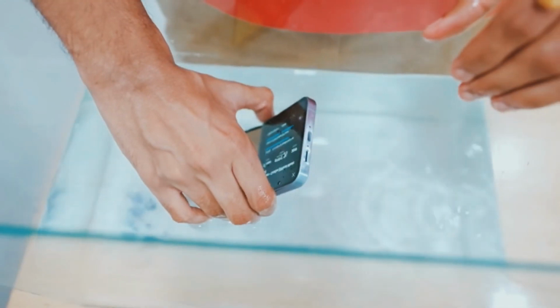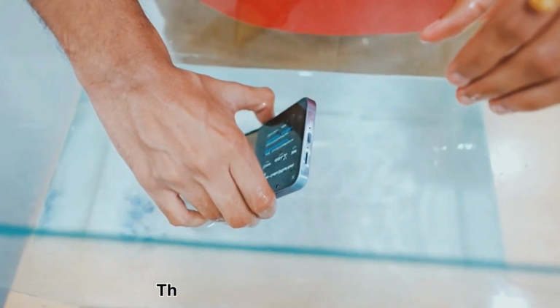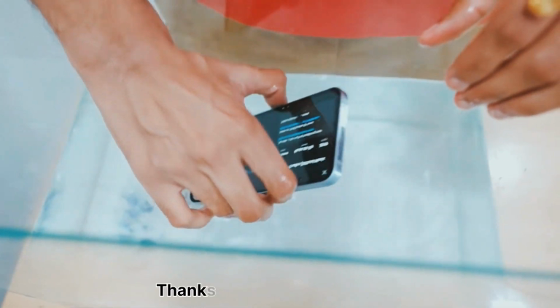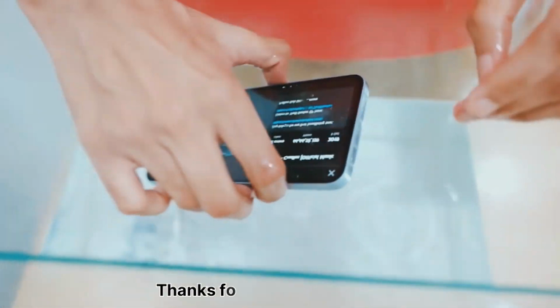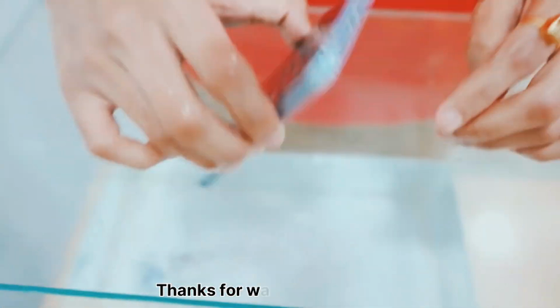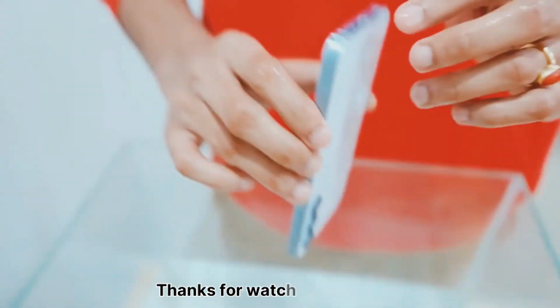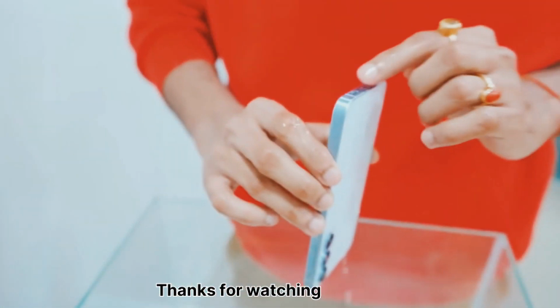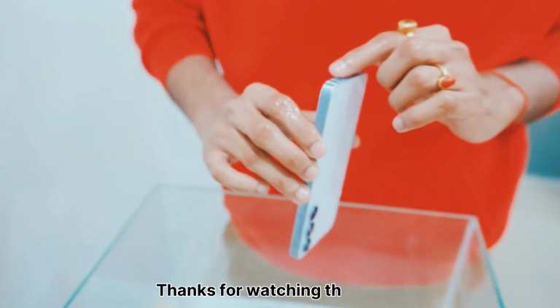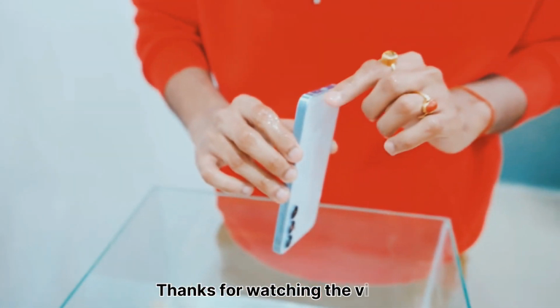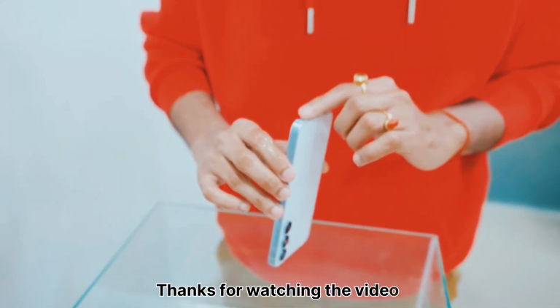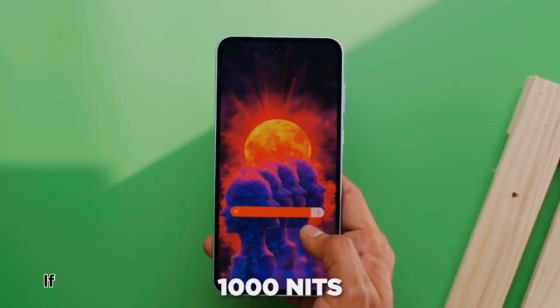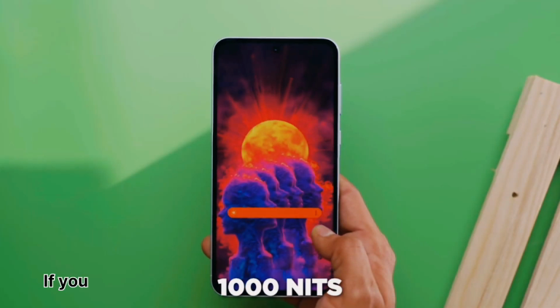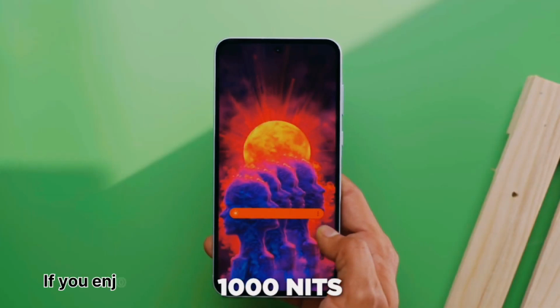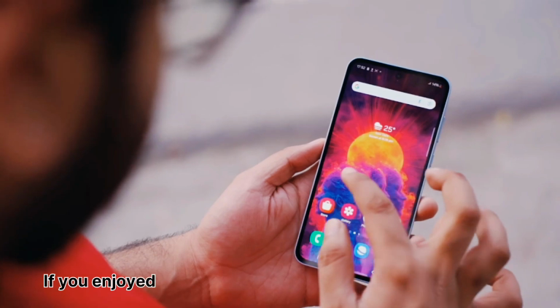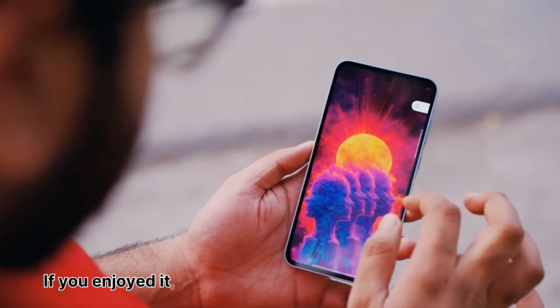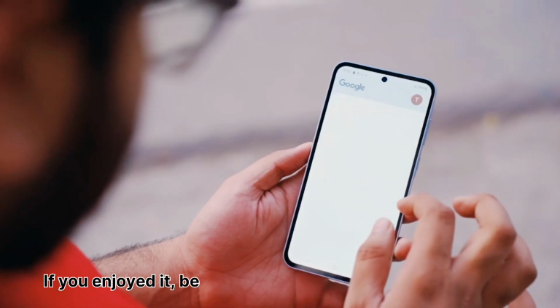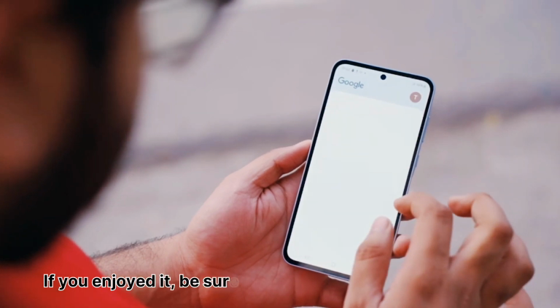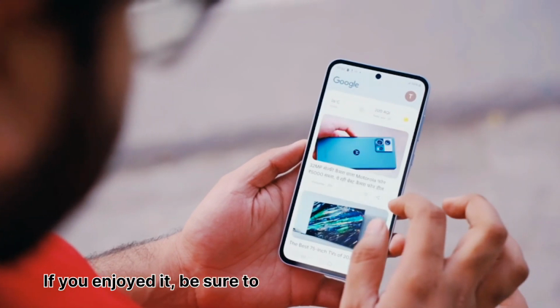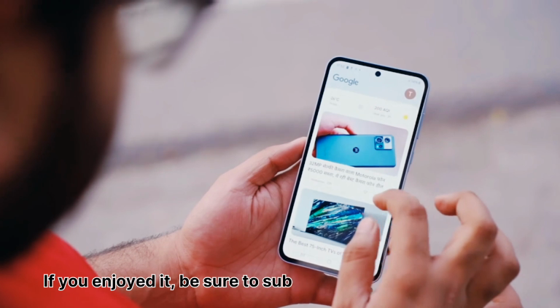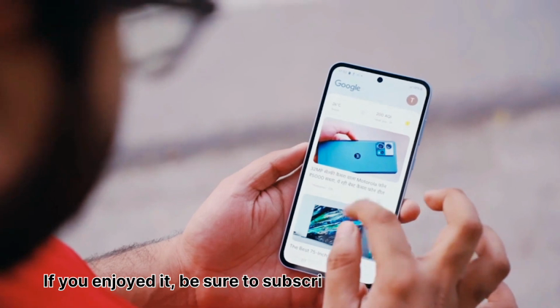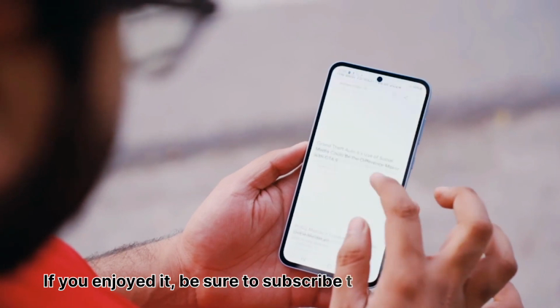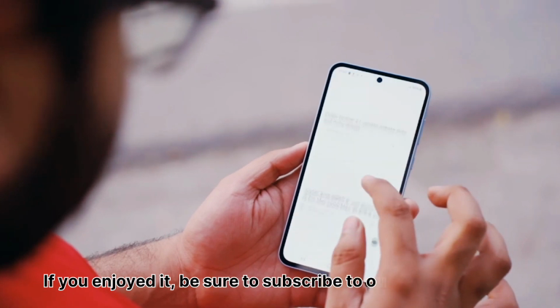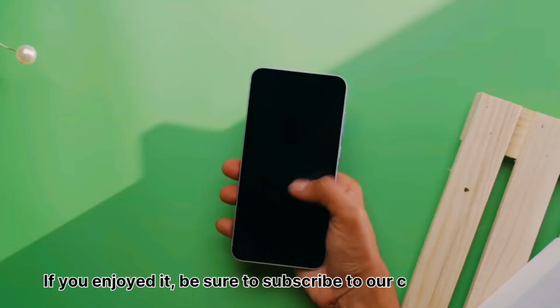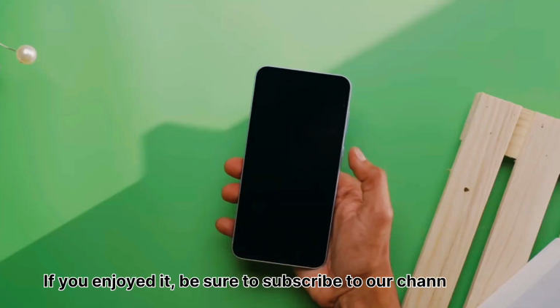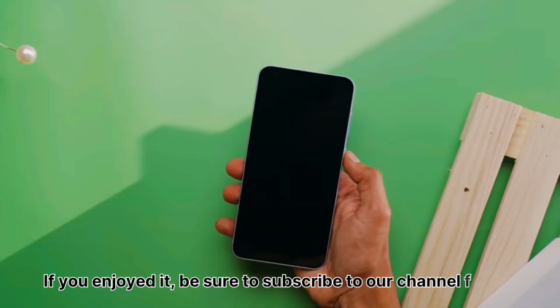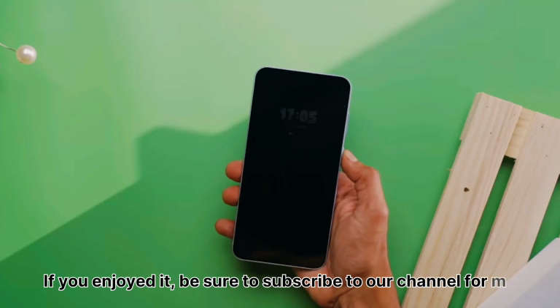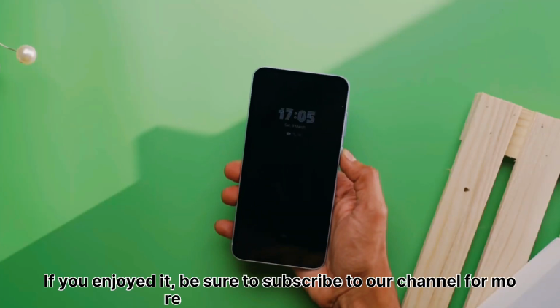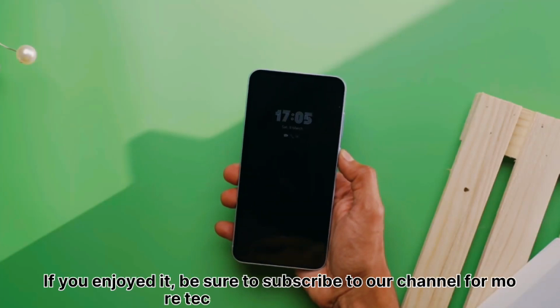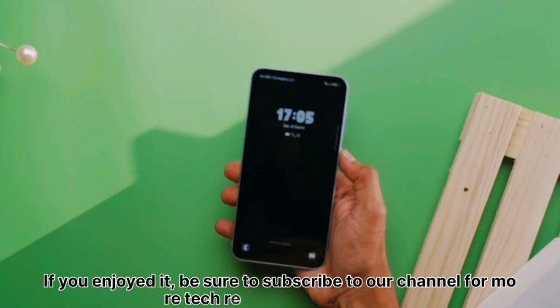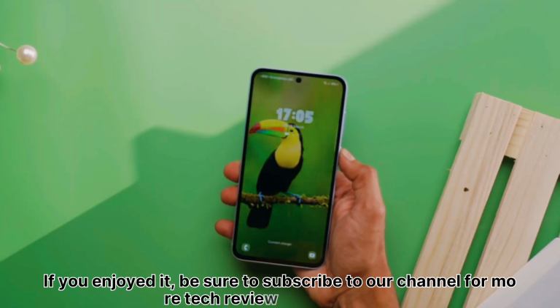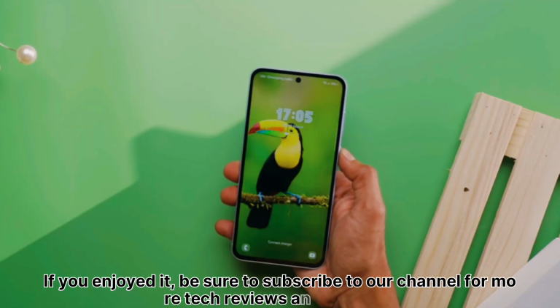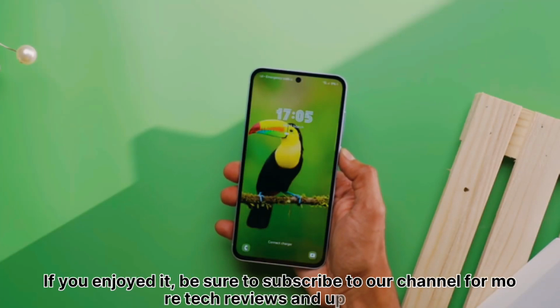Thanks for watching the video. If you enjoyed it, be sure to subscribe to our channel for more tech reviews and updates.